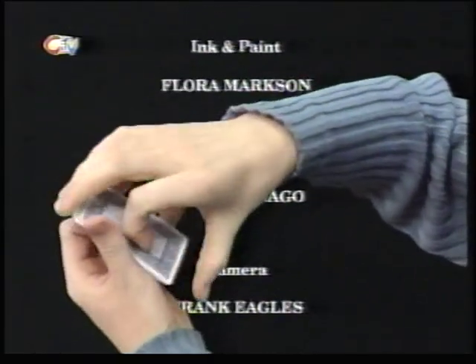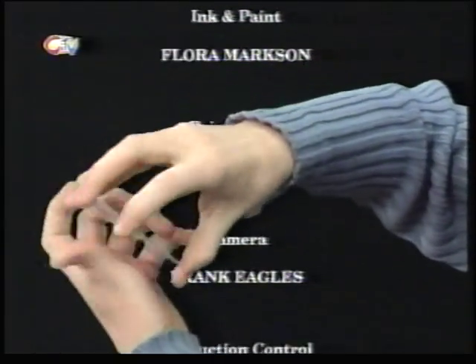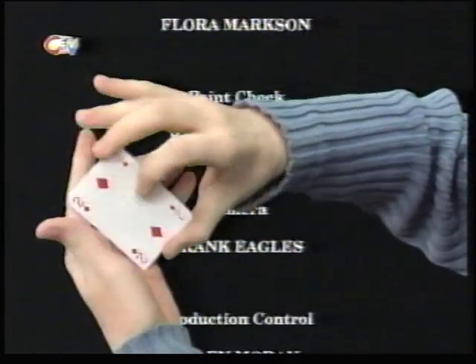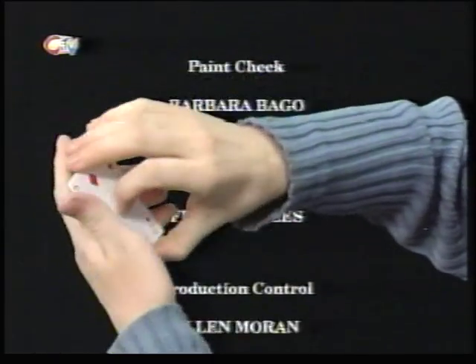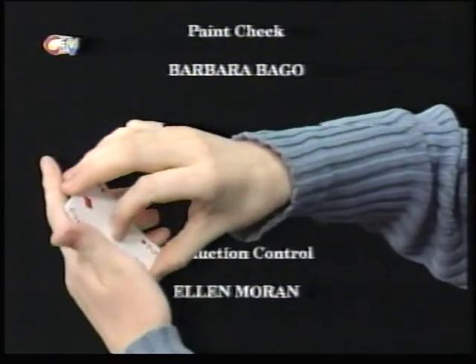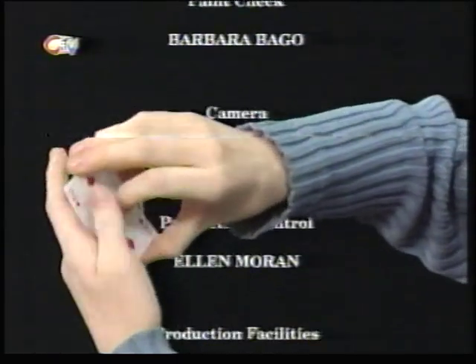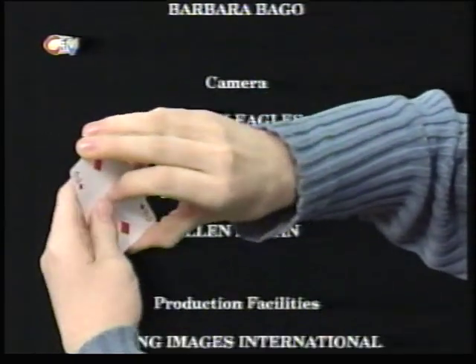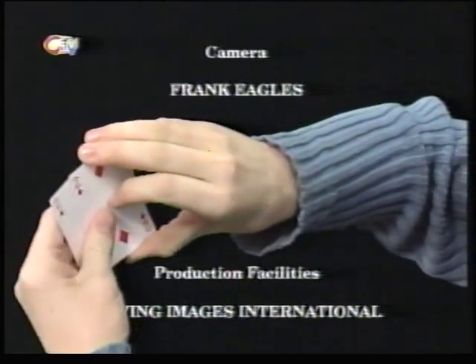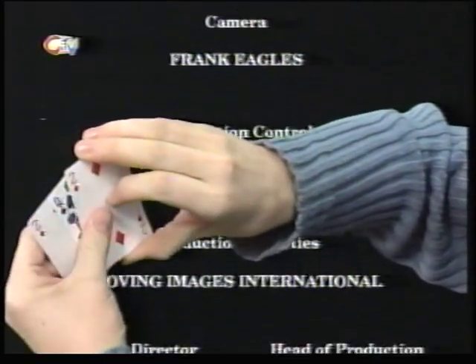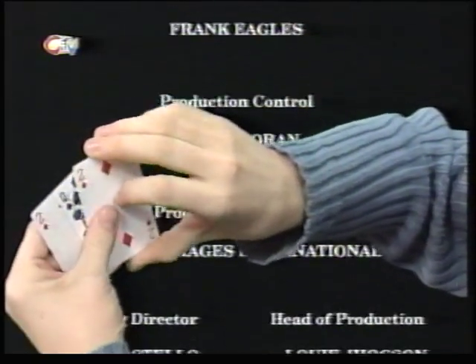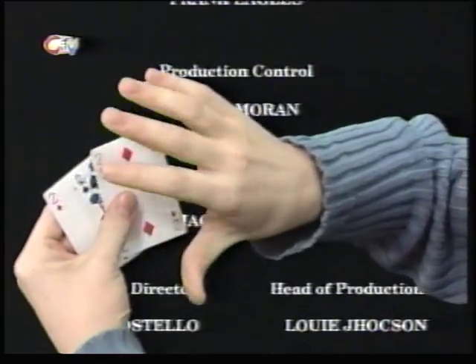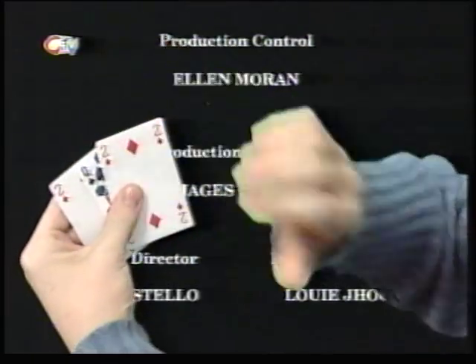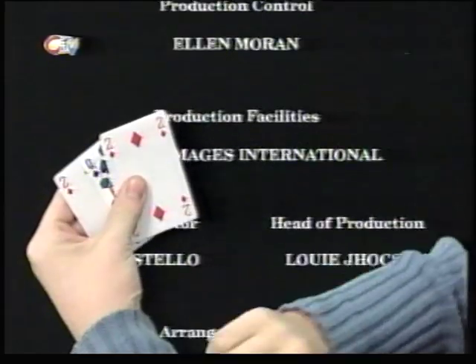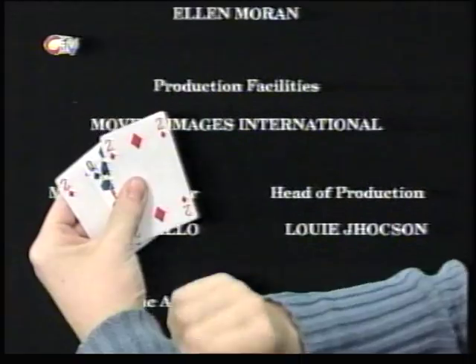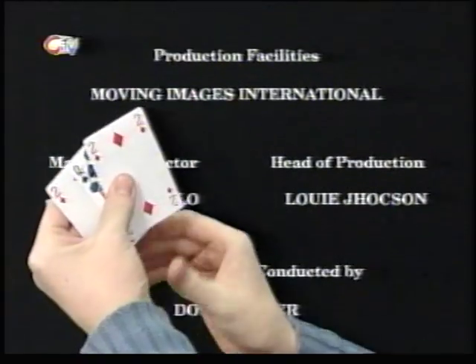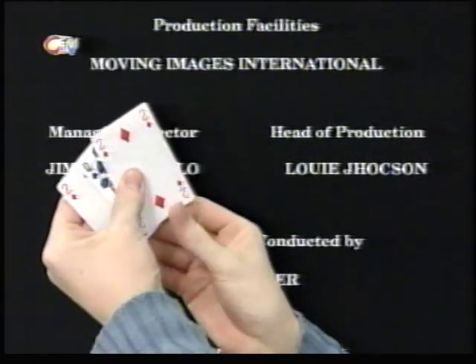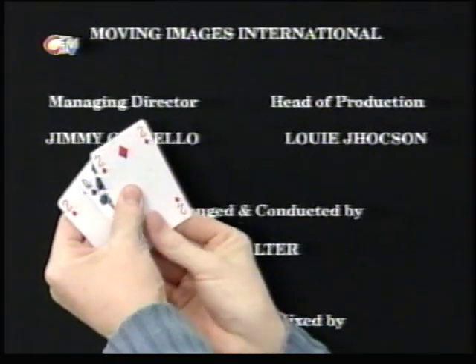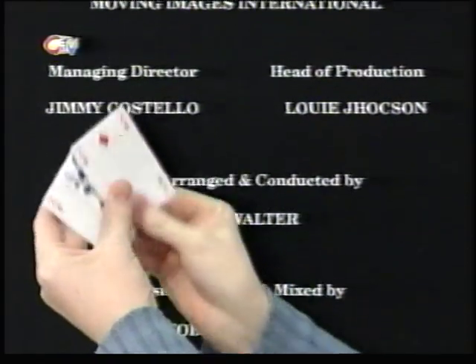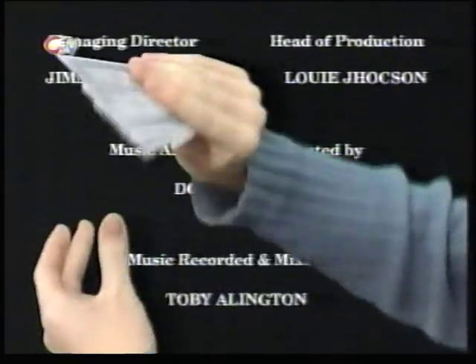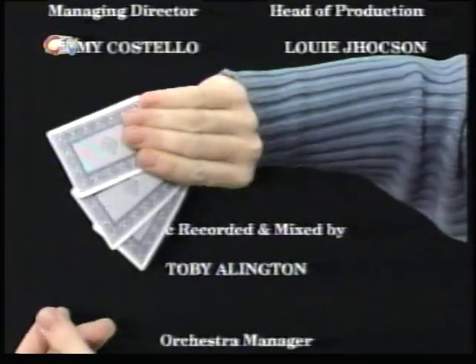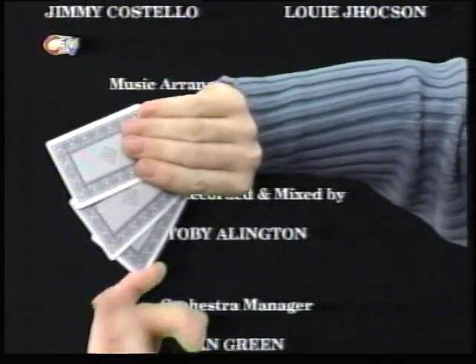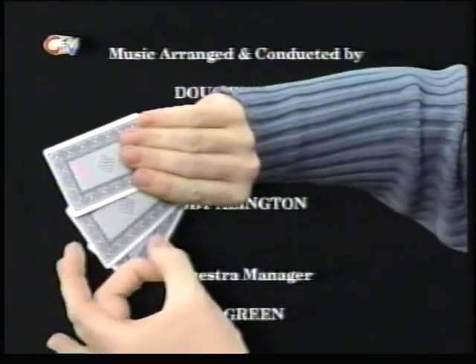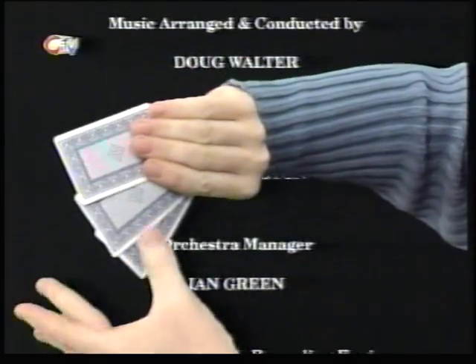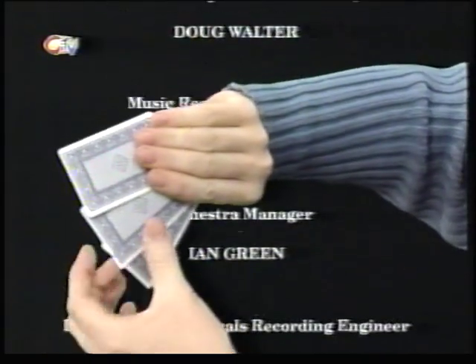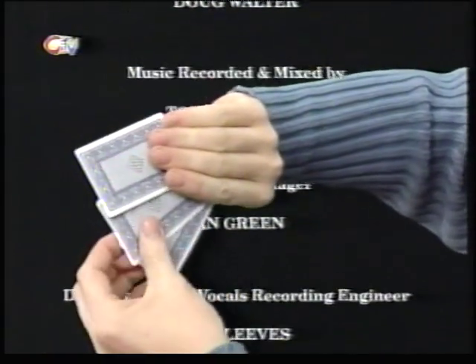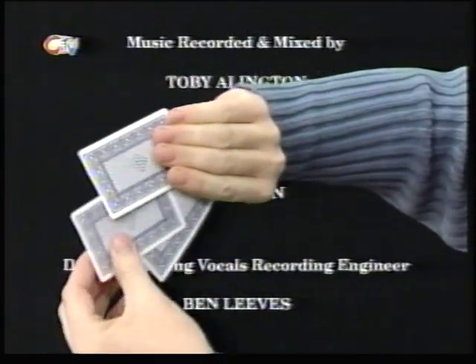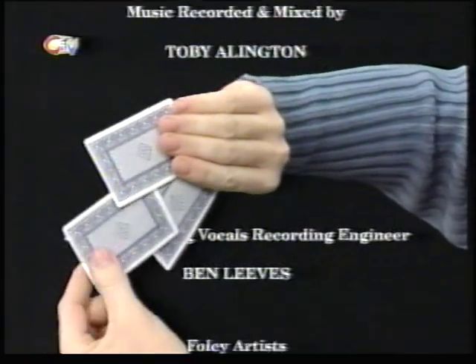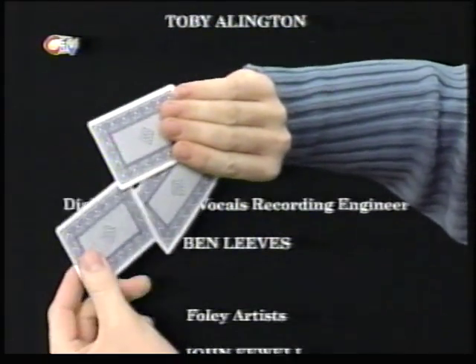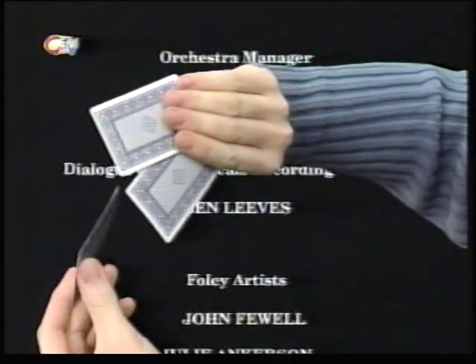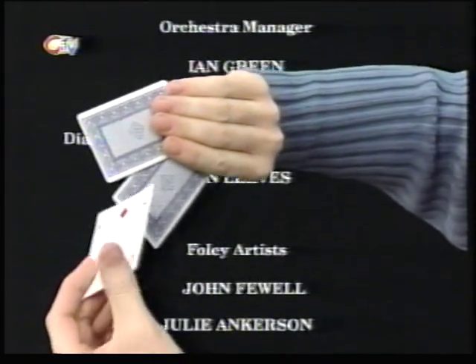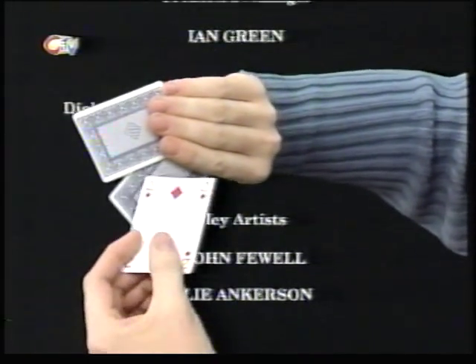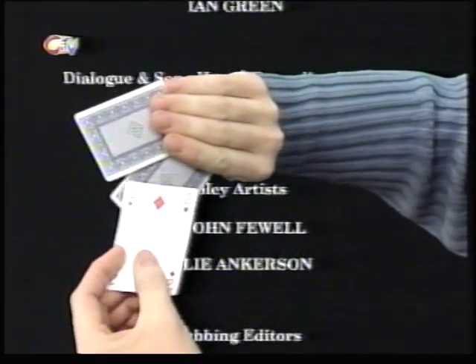Remember, three cards — the Queen is always inside the middle. But we turn the cards over one more time, and again, just a flick, she'll disappear like magic.